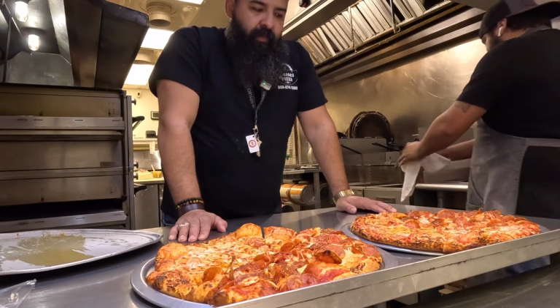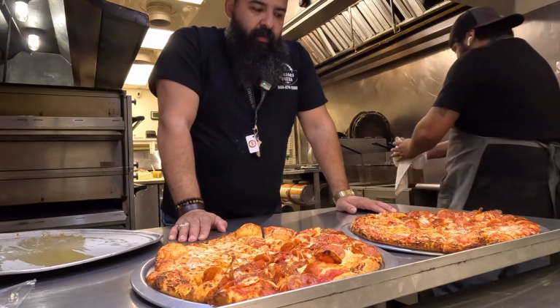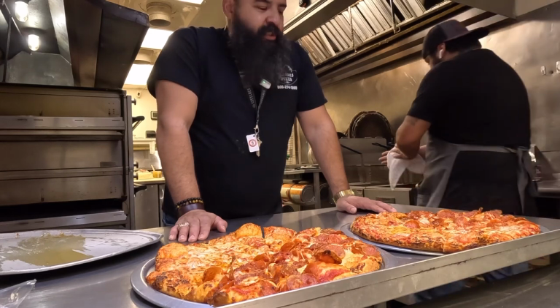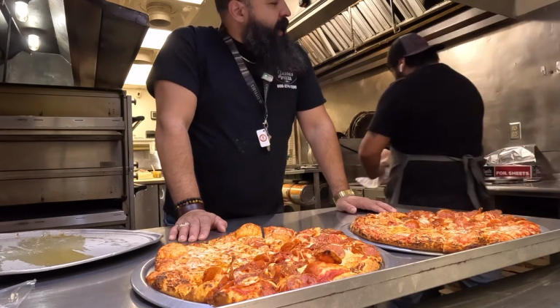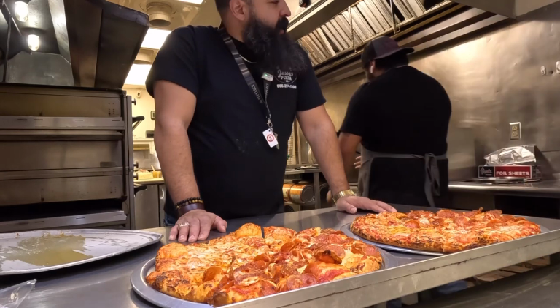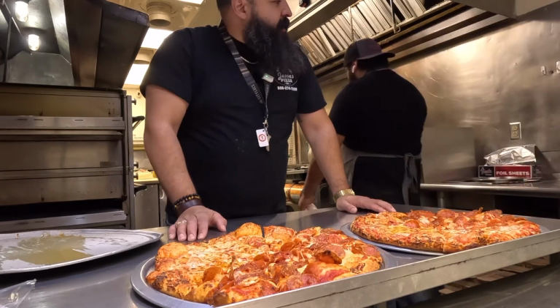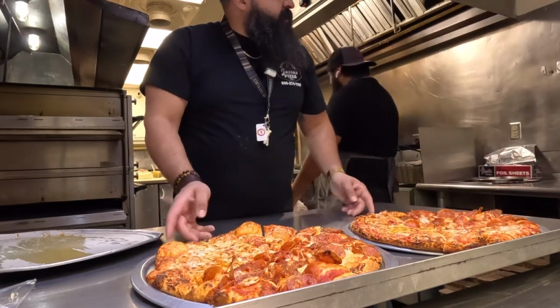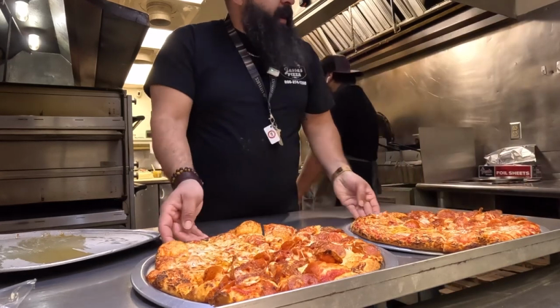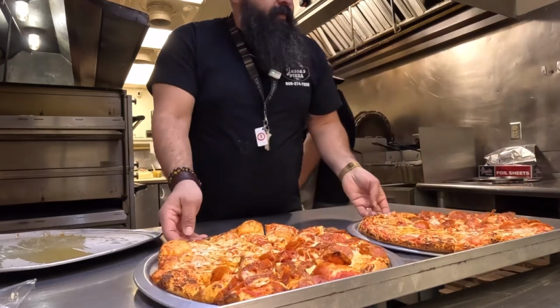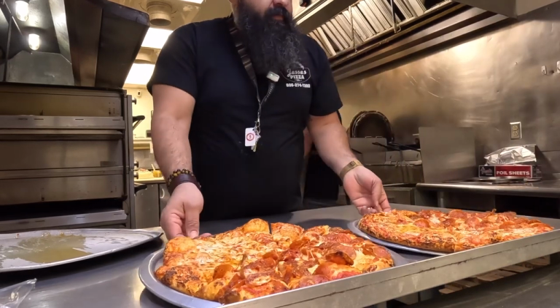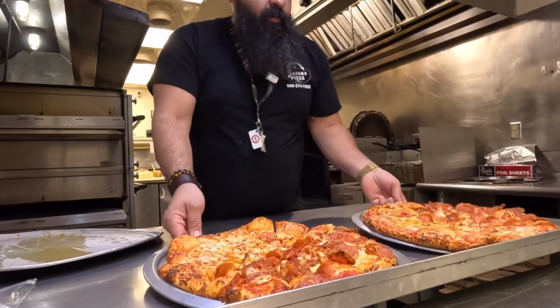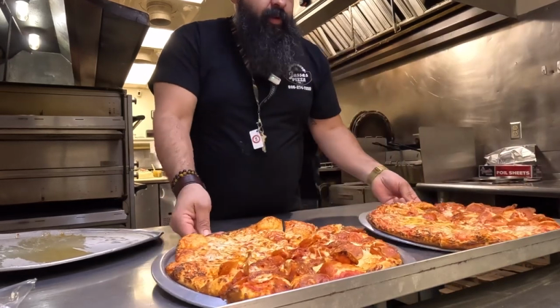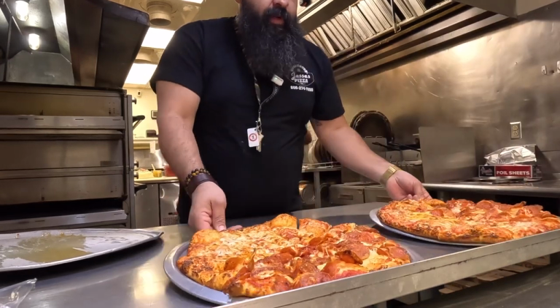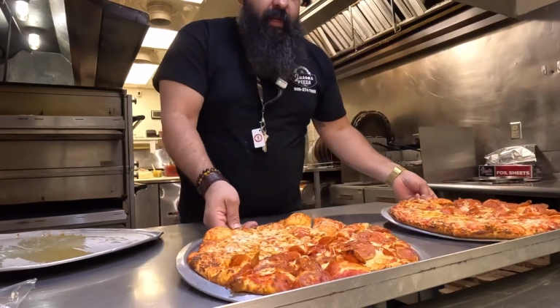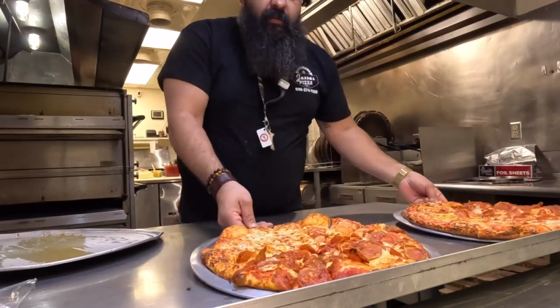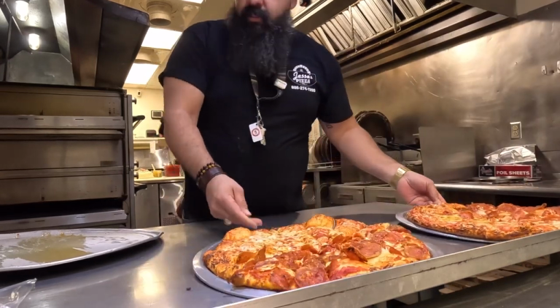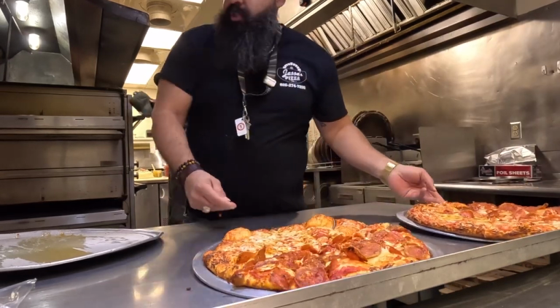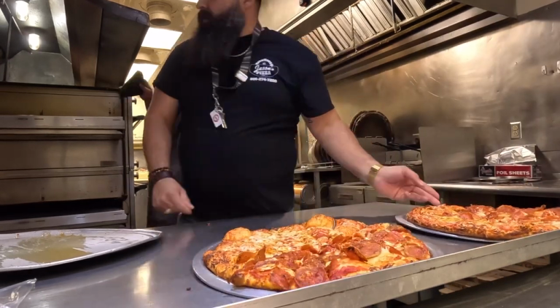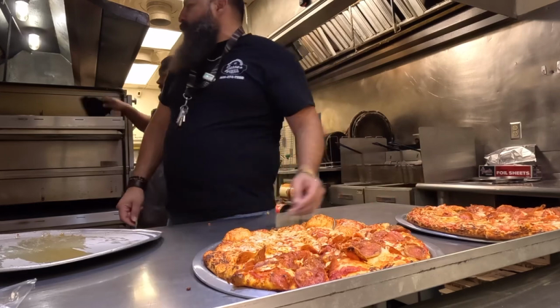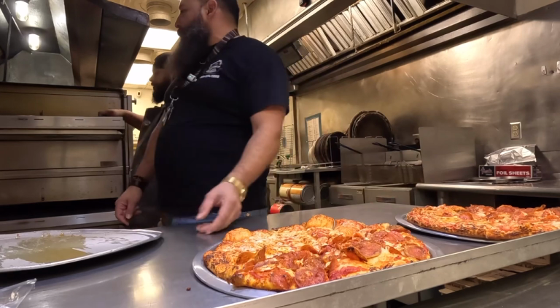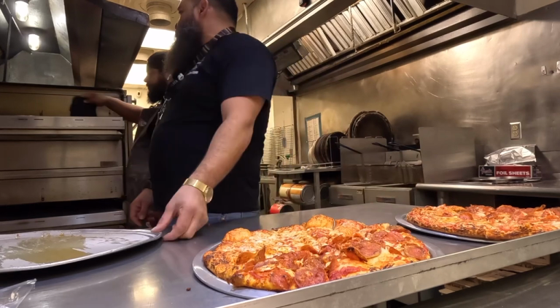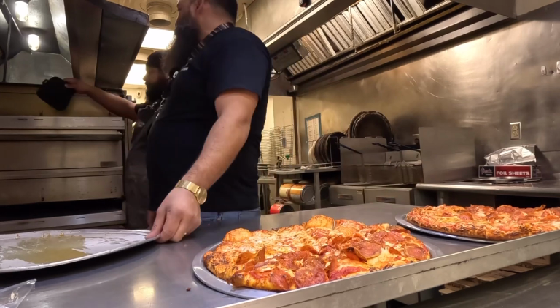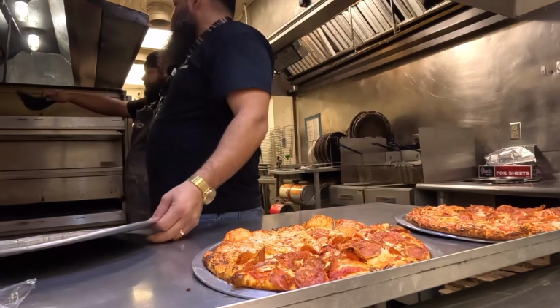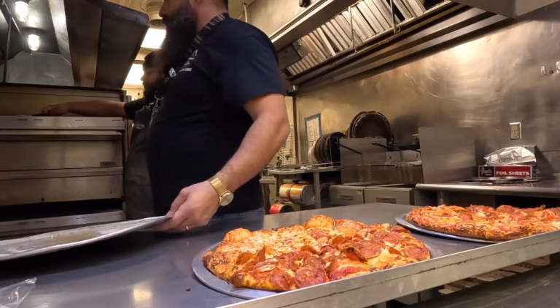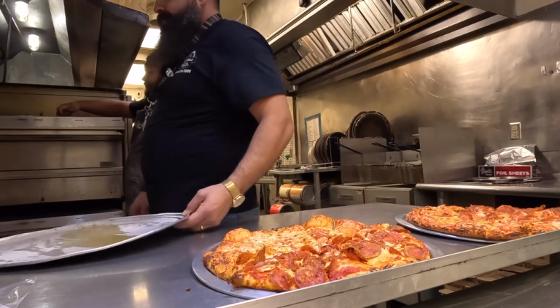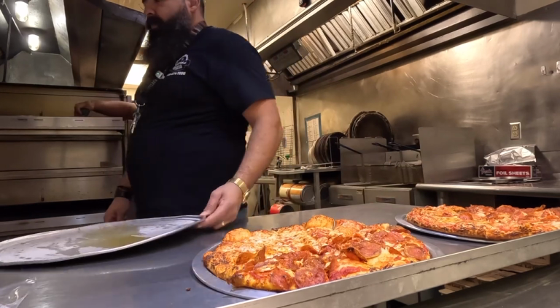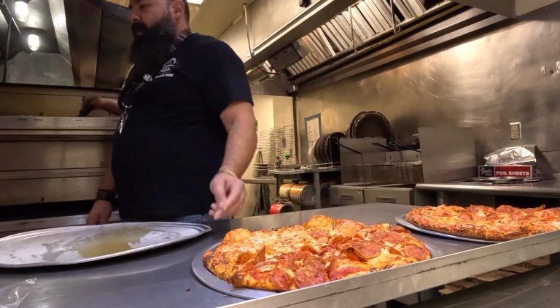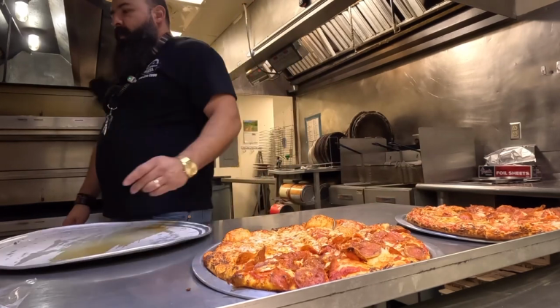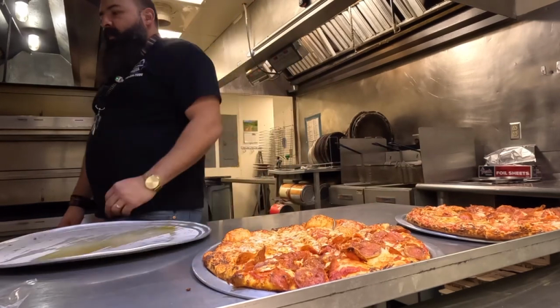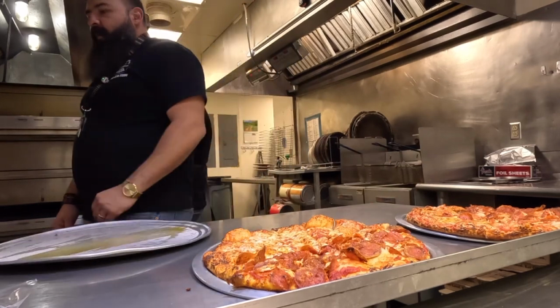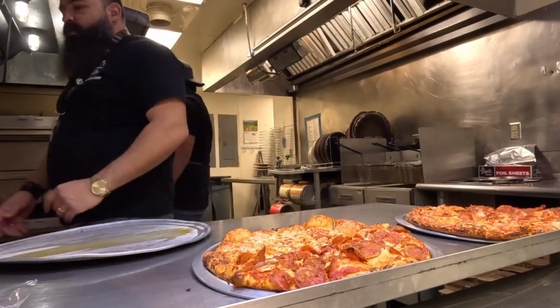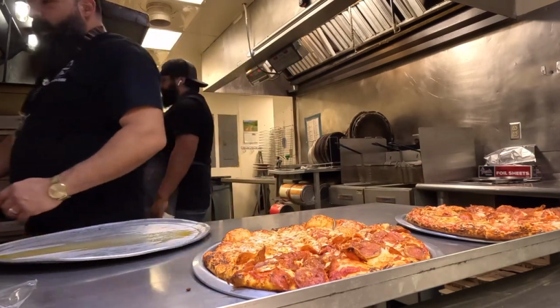Eight ounces of cheese per pizza — that's what we're doing. Covers well.